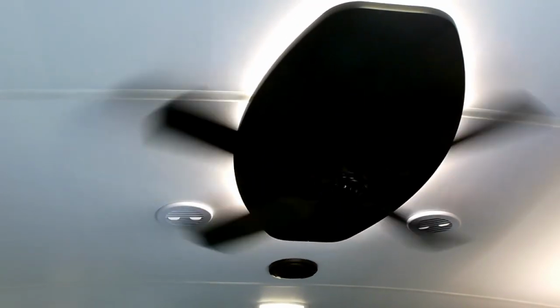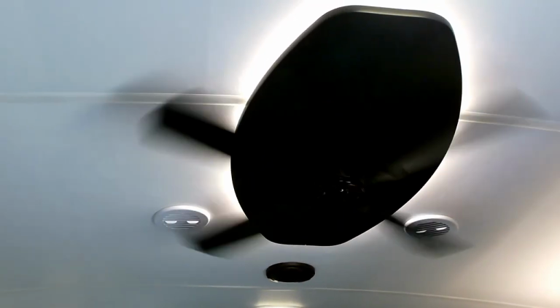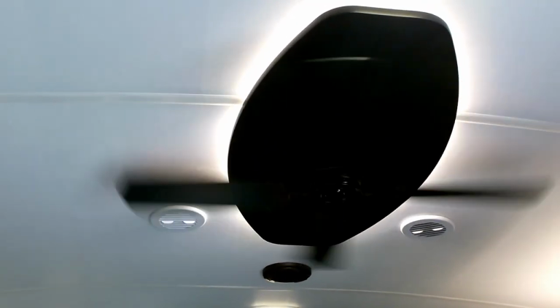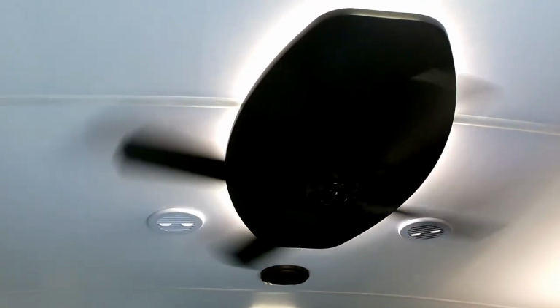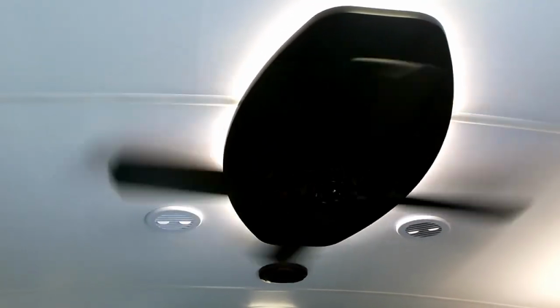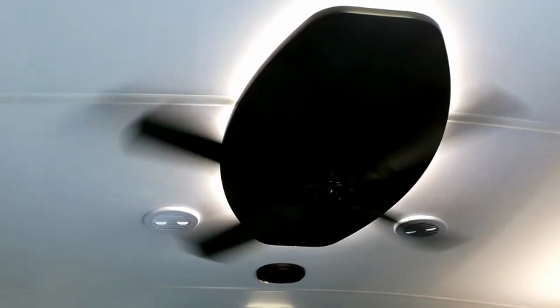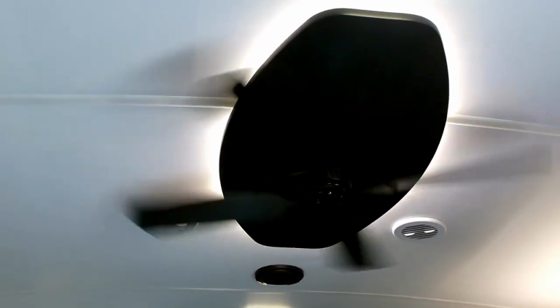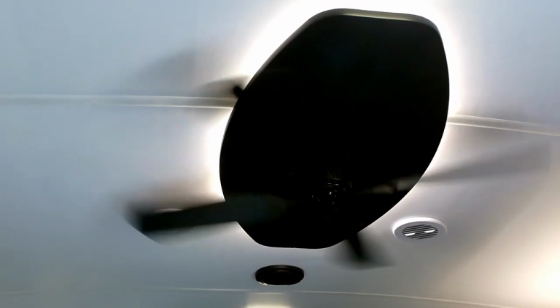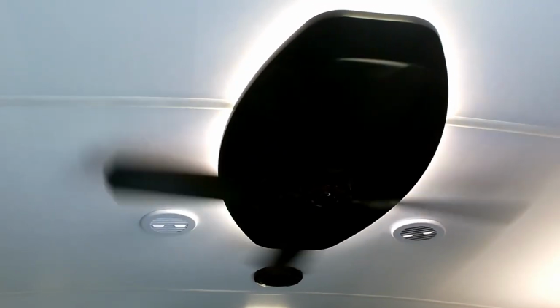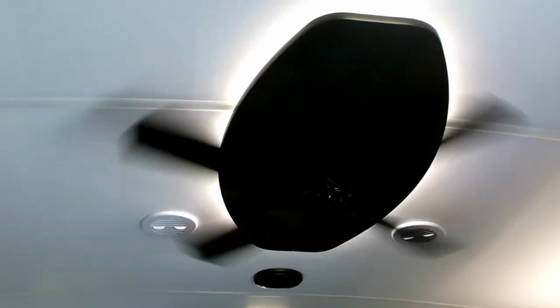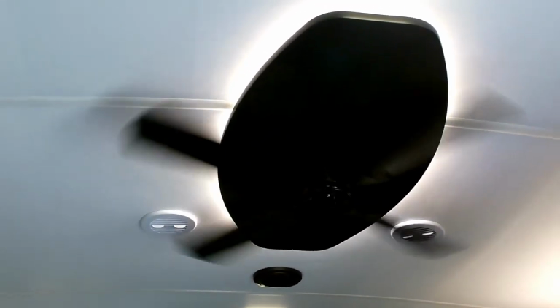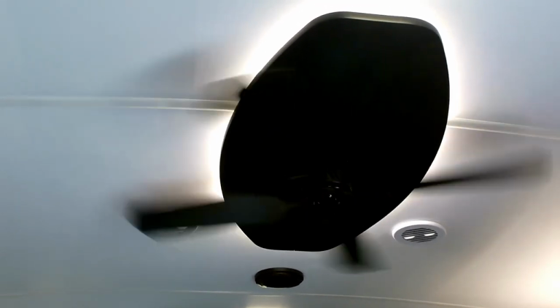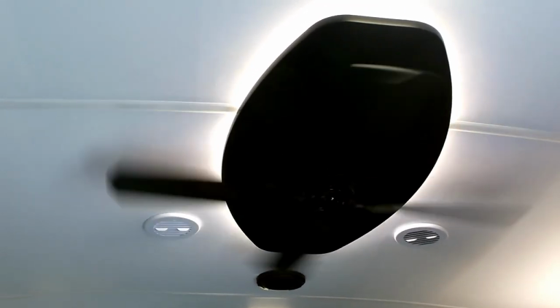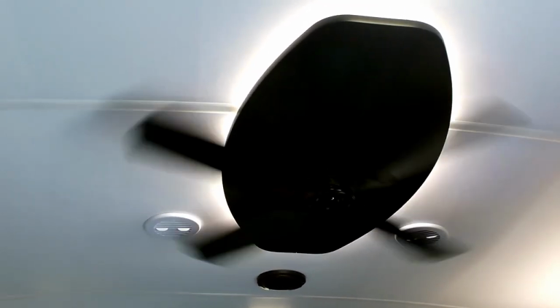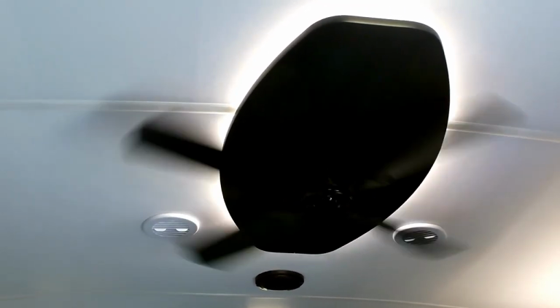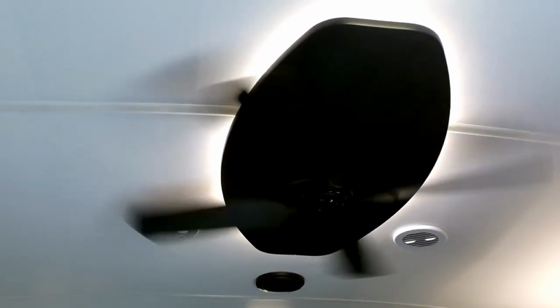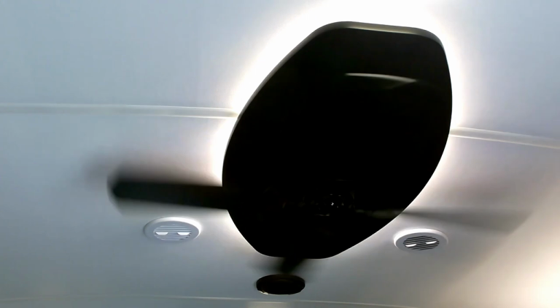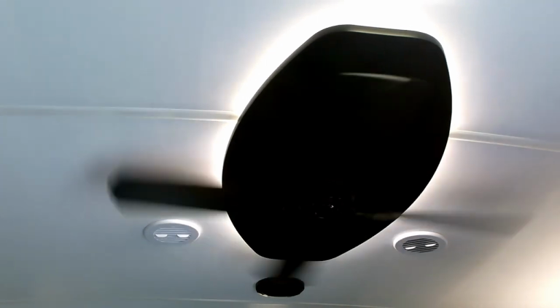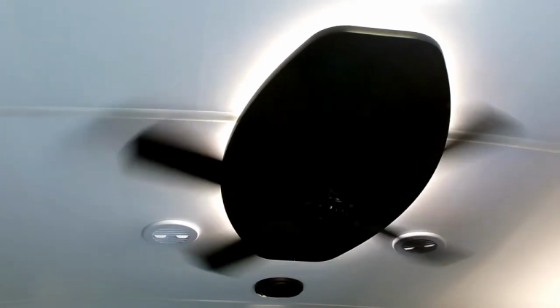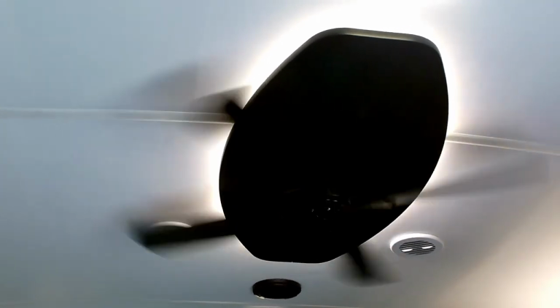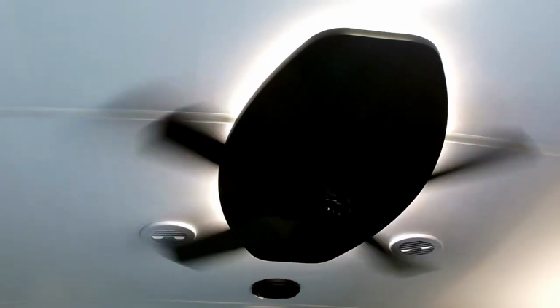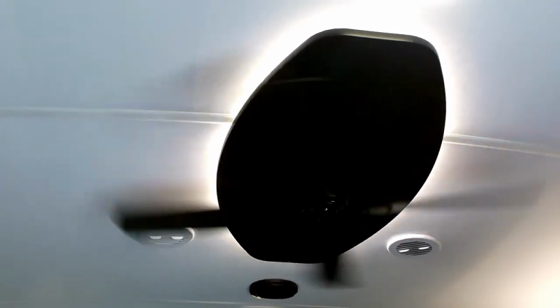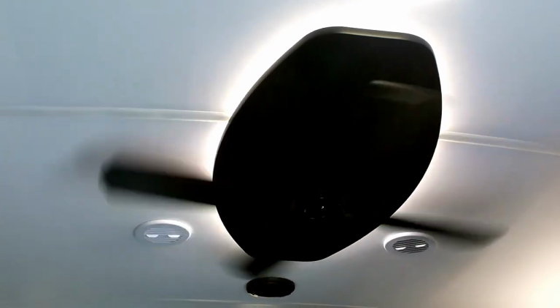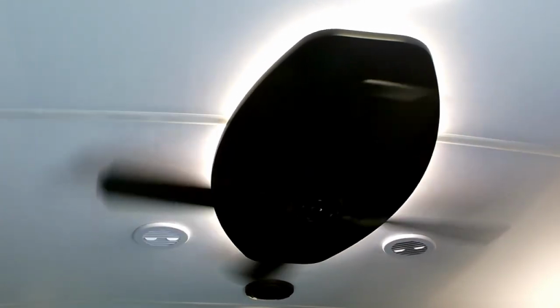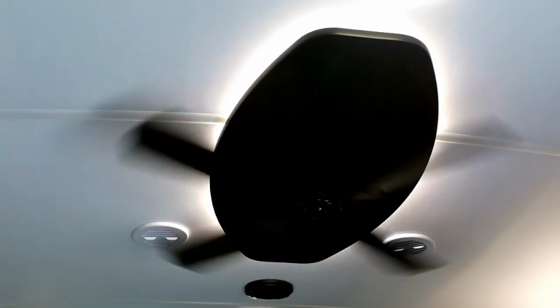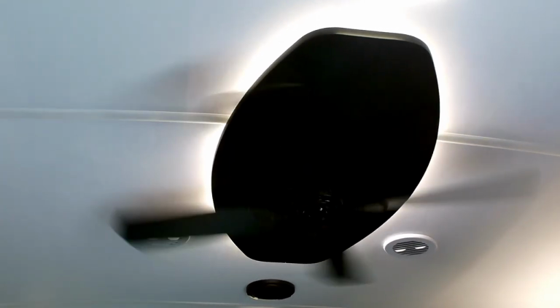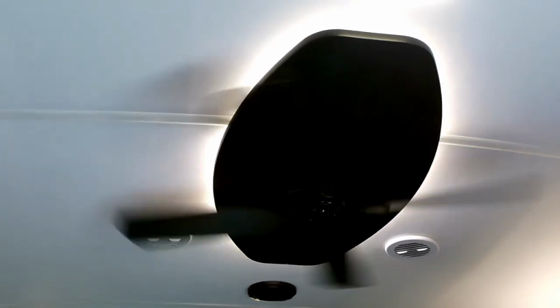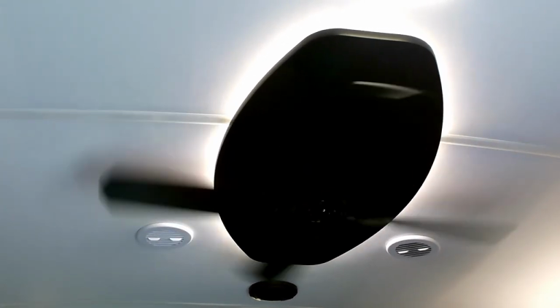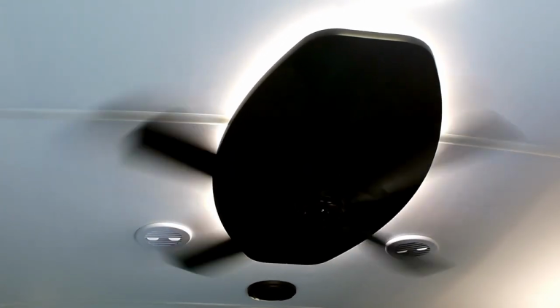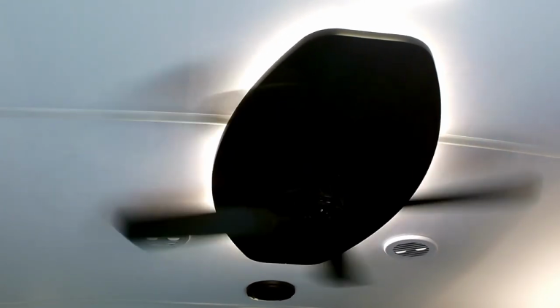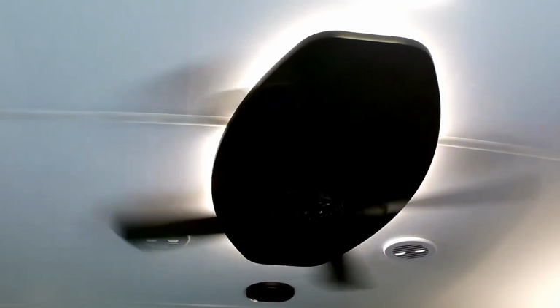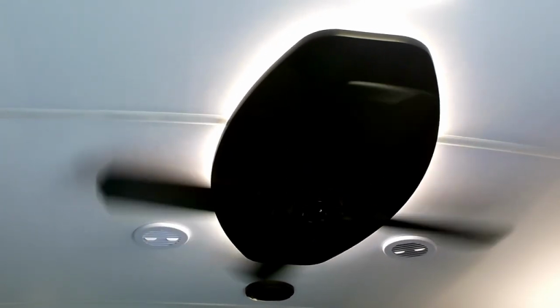I do like the ceiling fan. It doesn't really move a lot of air, but it moves a tiny bit, and that's better than no air.